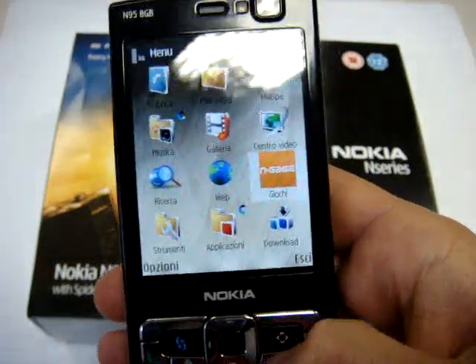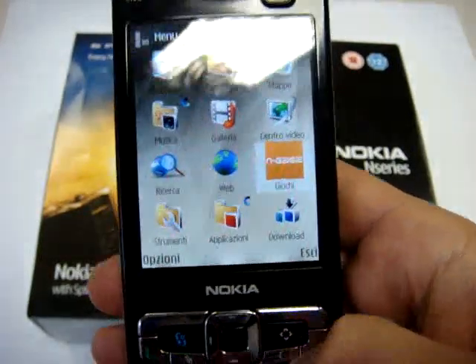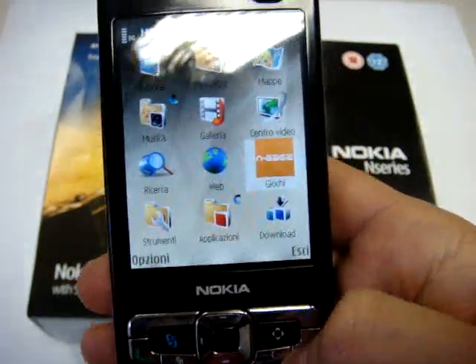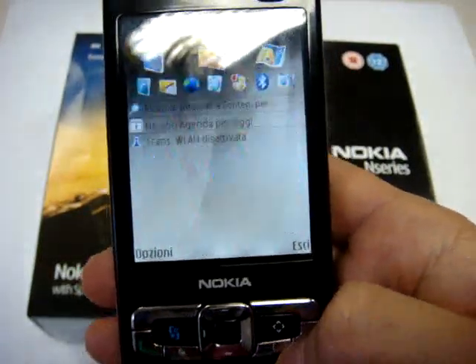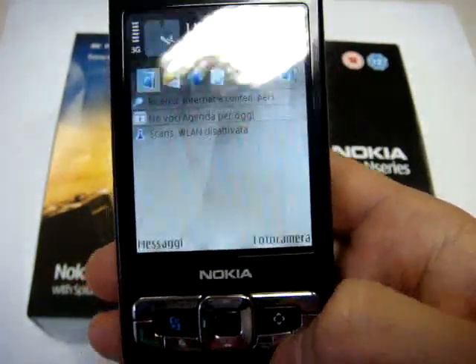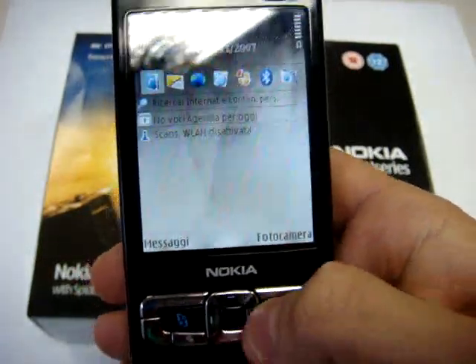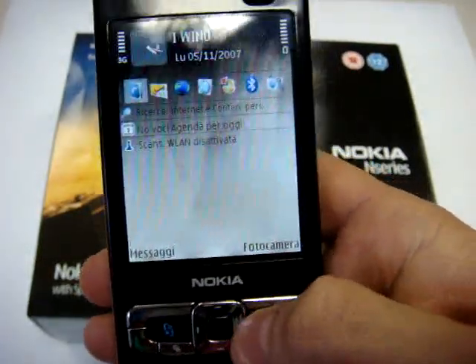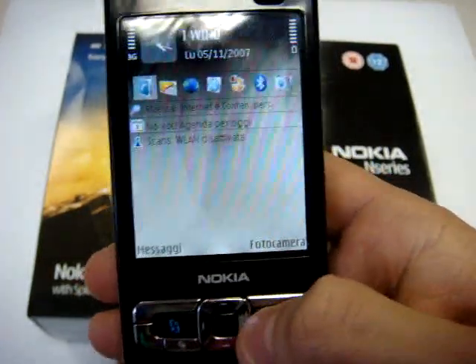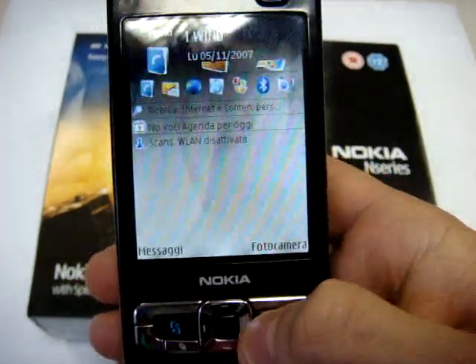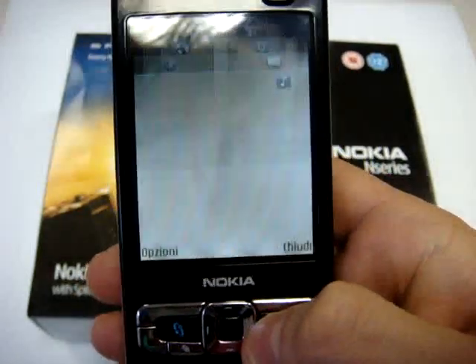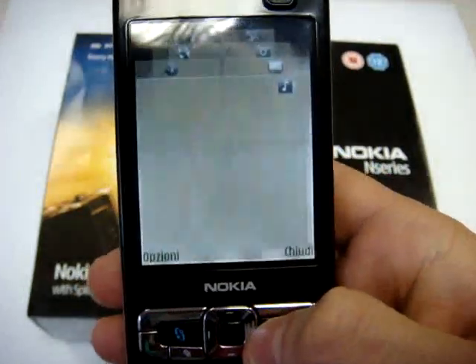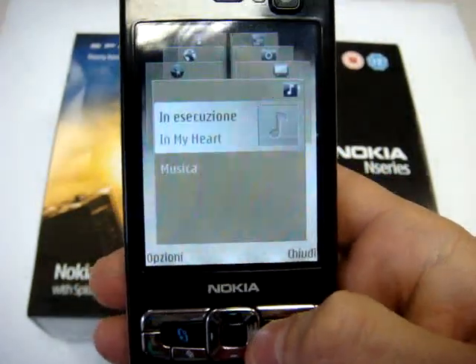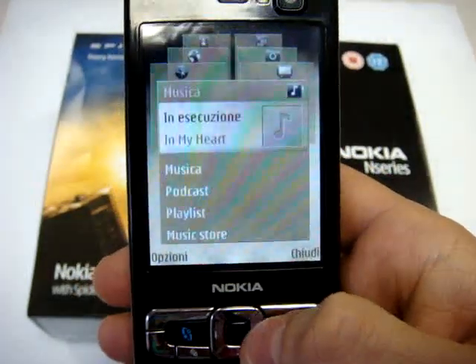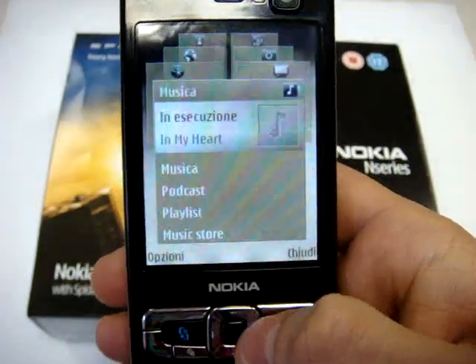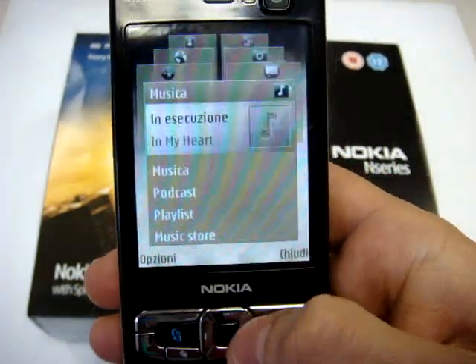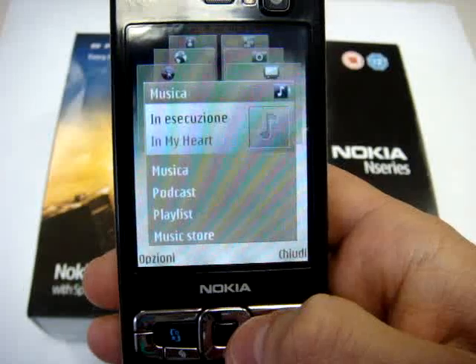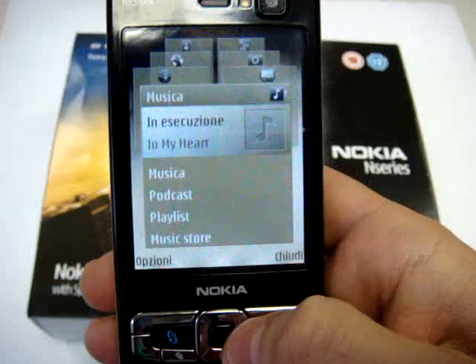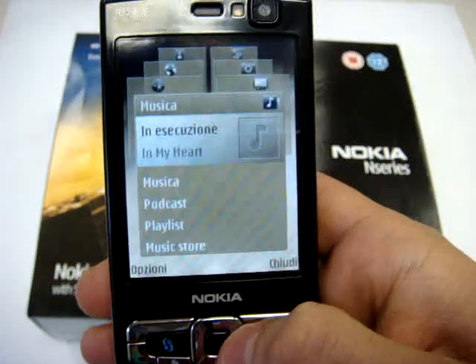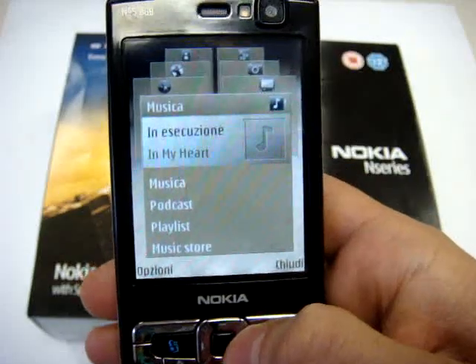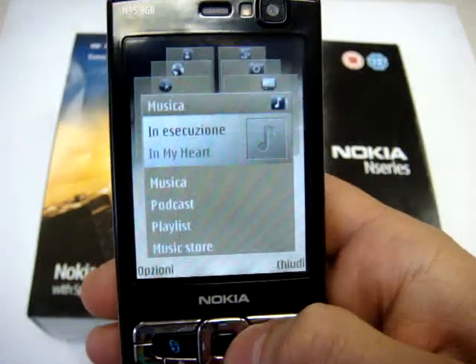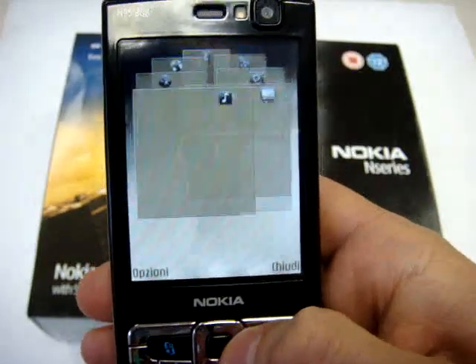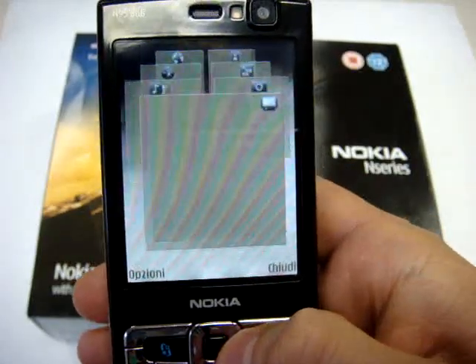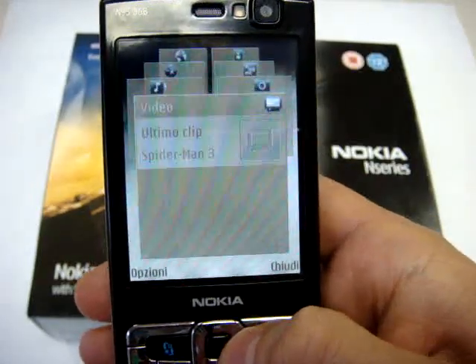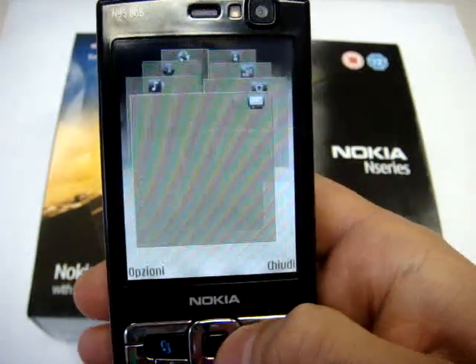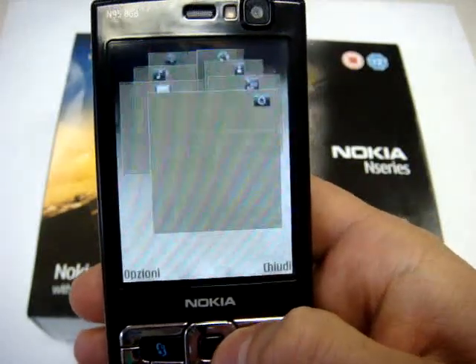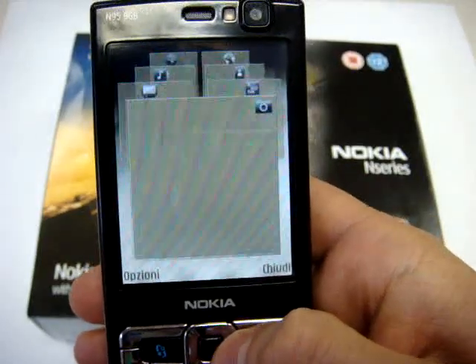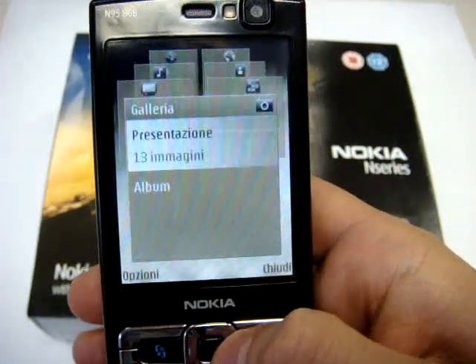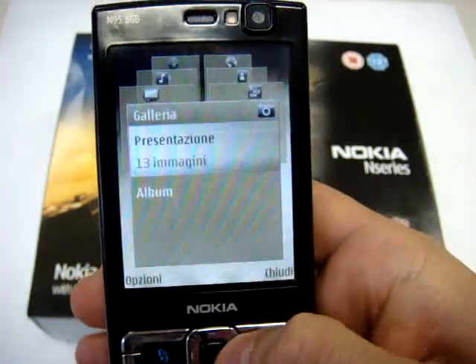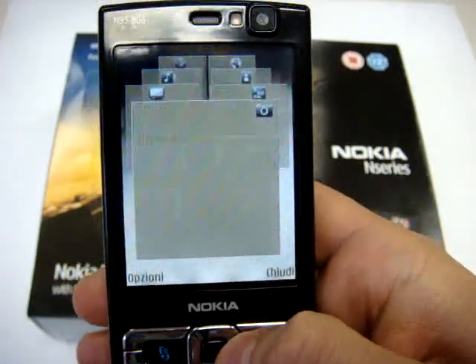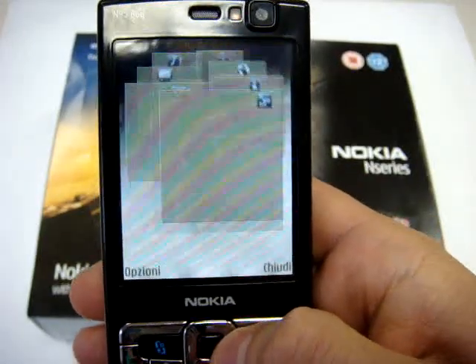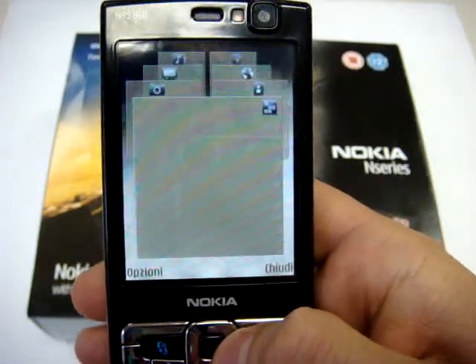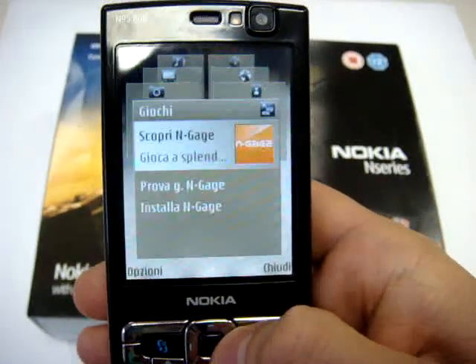On this phone you also have tab navigation, as you see. It's very very fast.